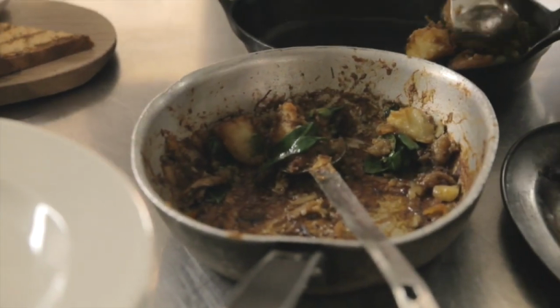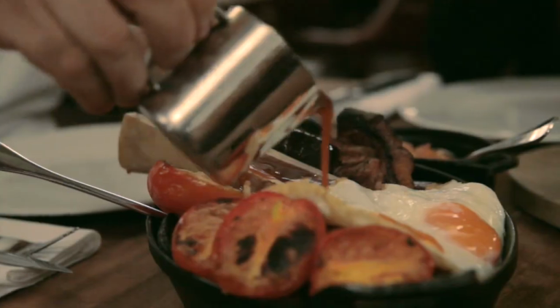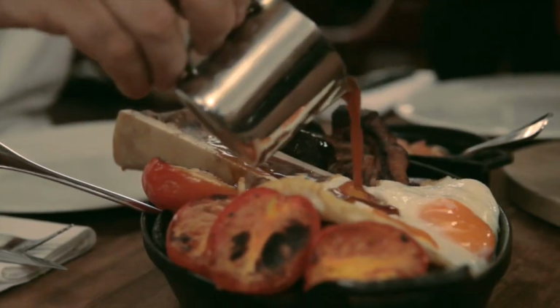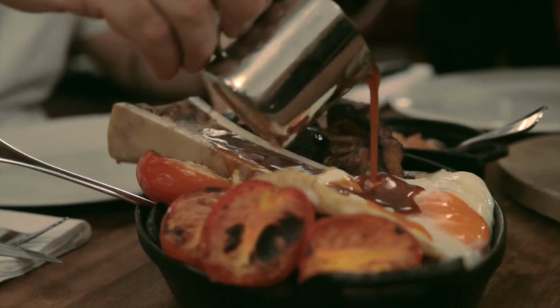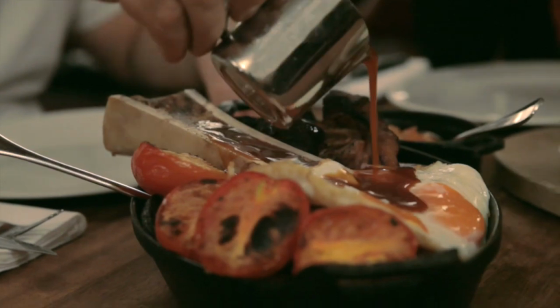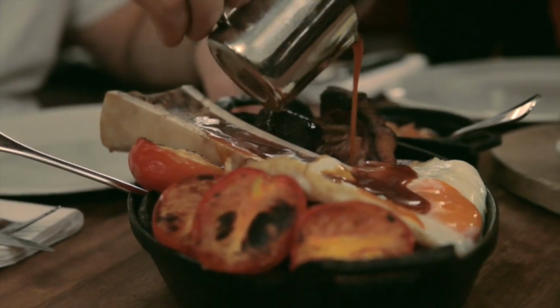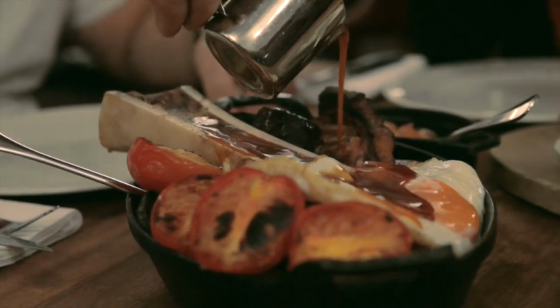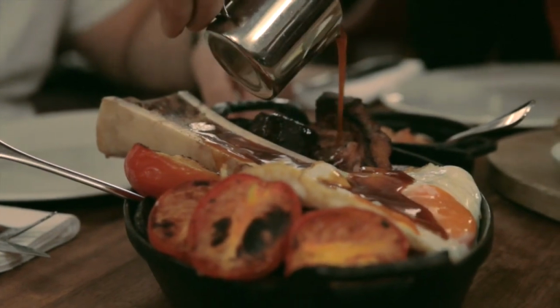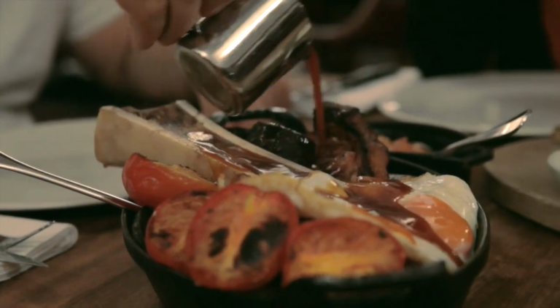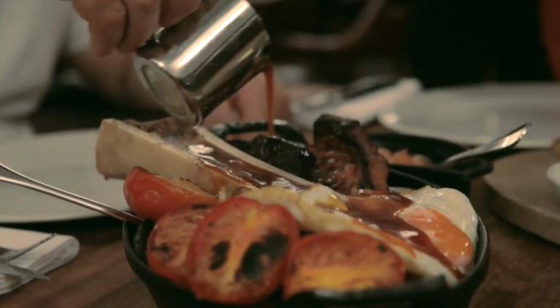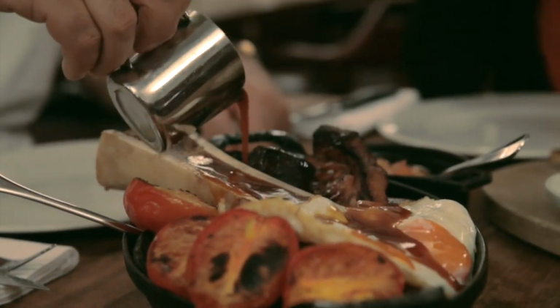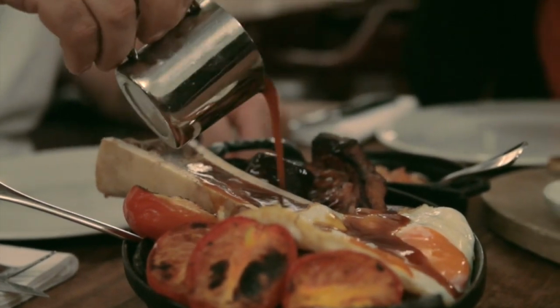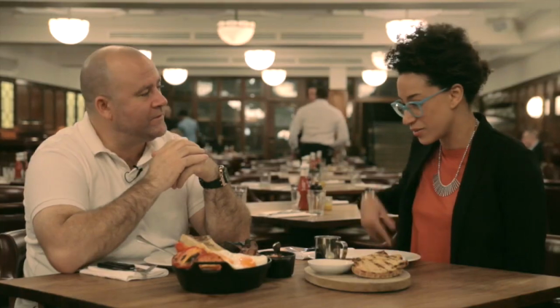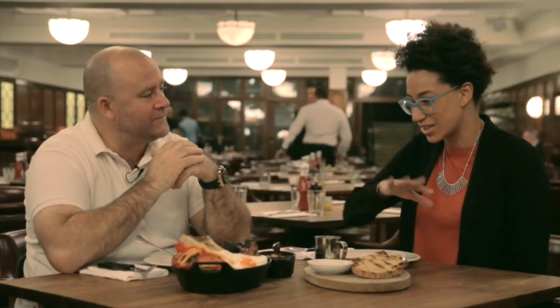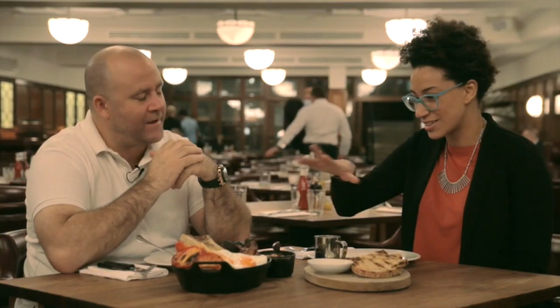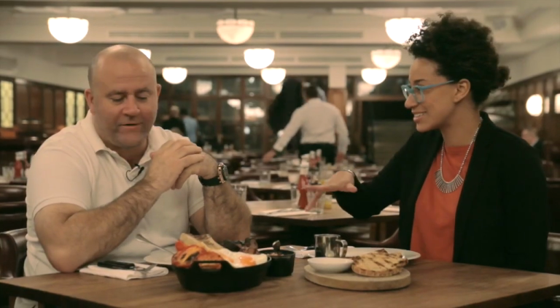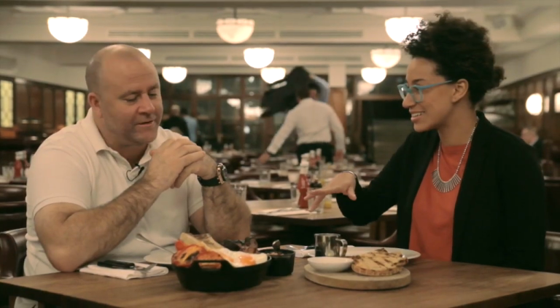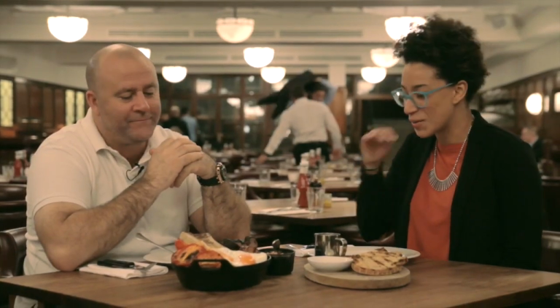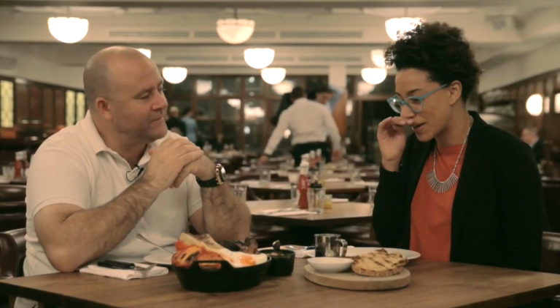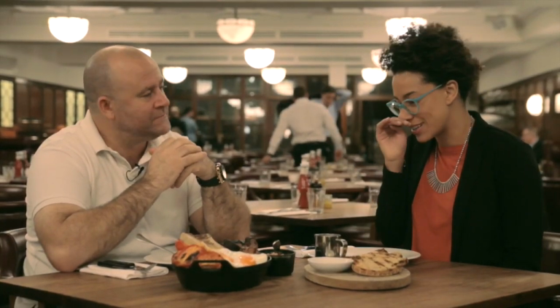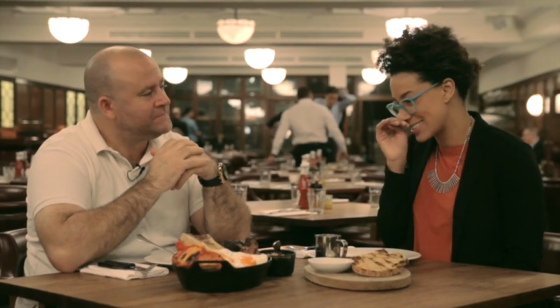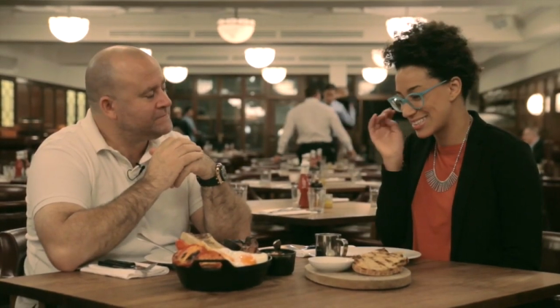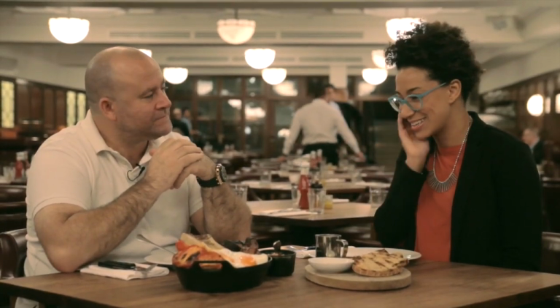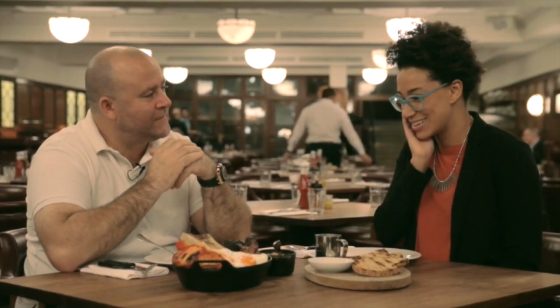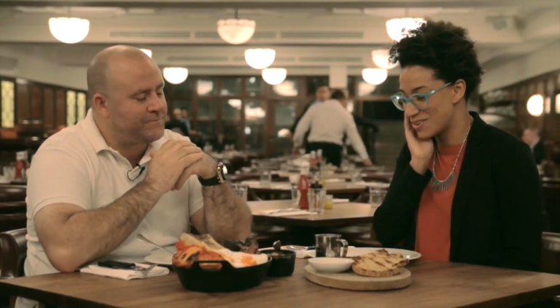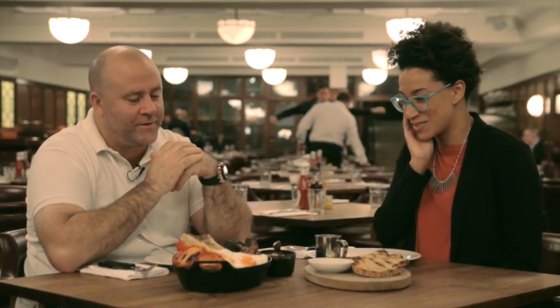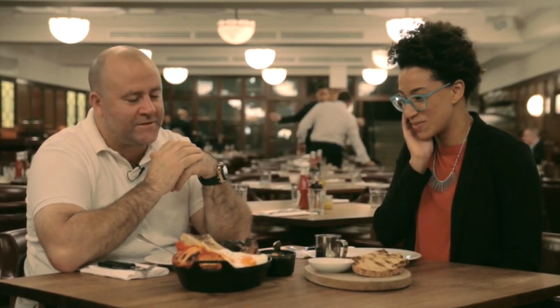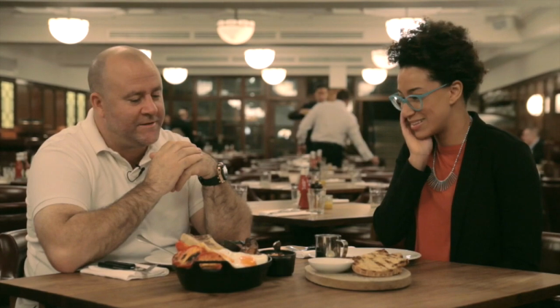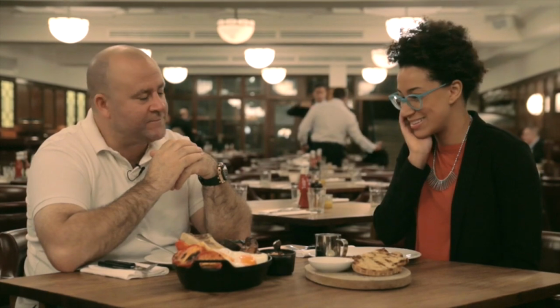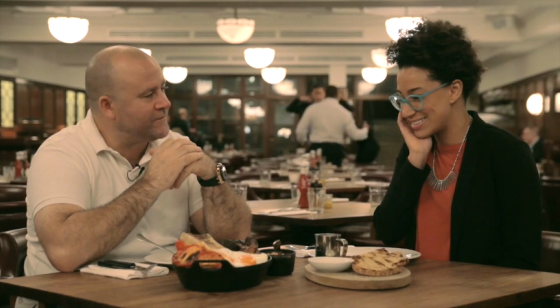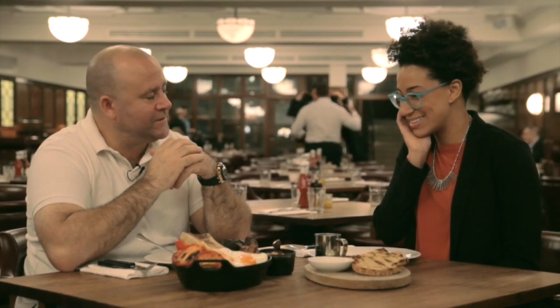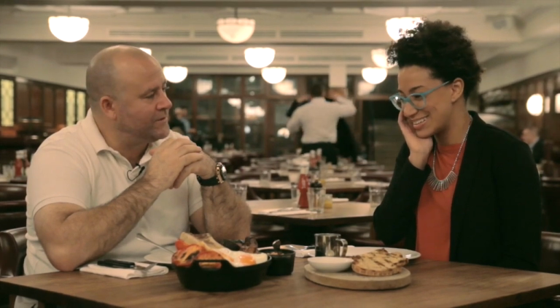And then we serve it all with gravy which you pour over the top of it. Over everything? Over everything. Oh my goodness. It's pretty much the meatiest breakfast in the world.